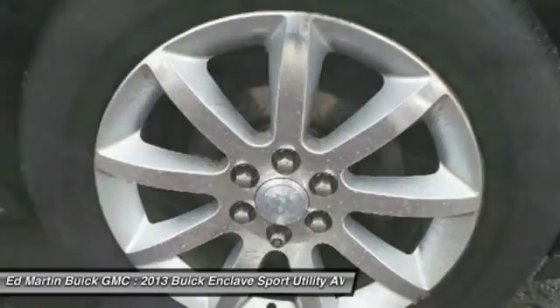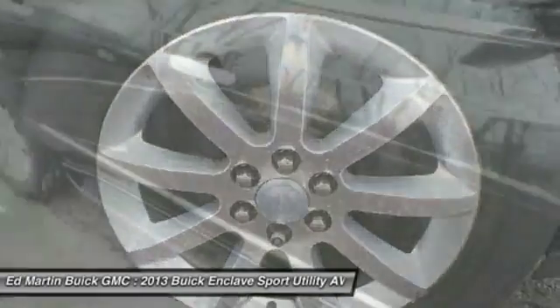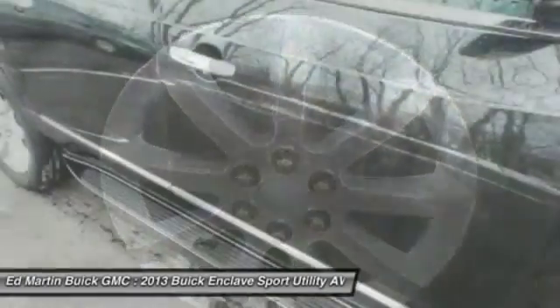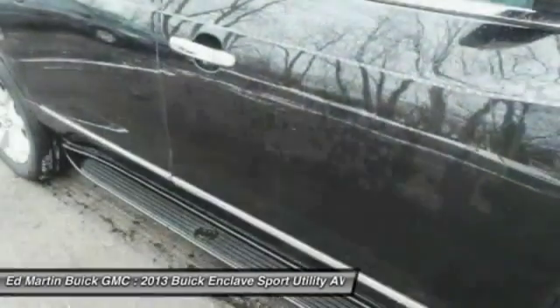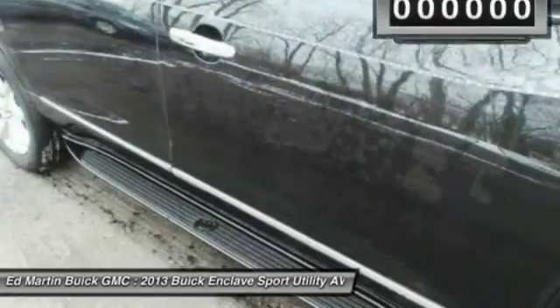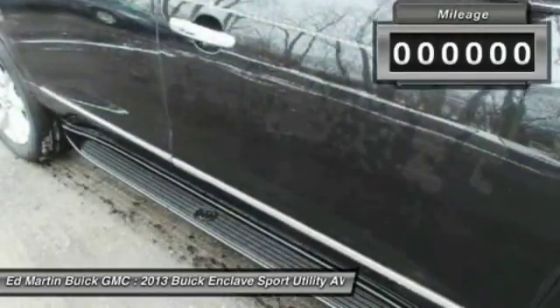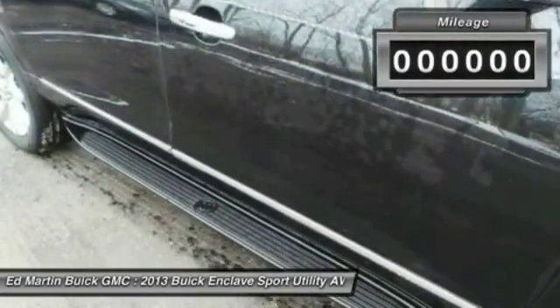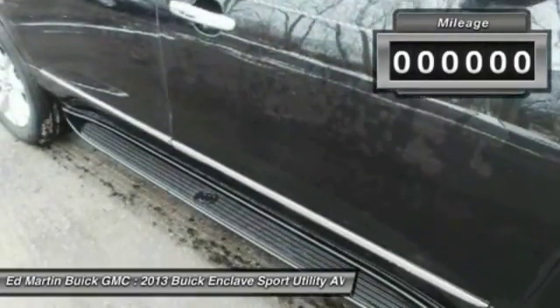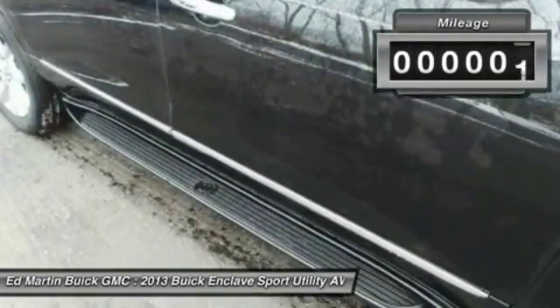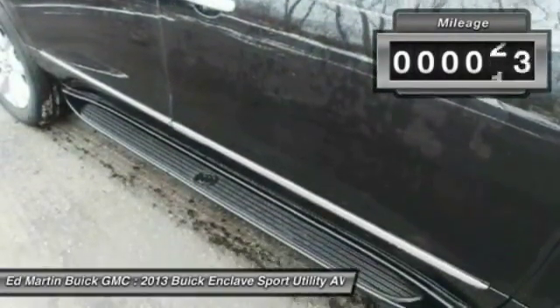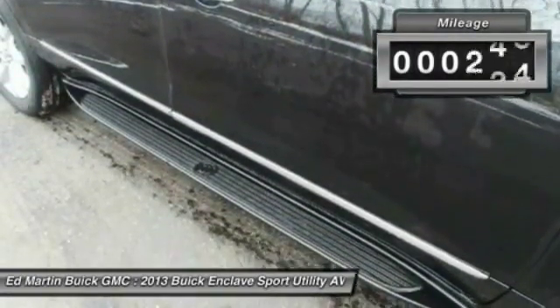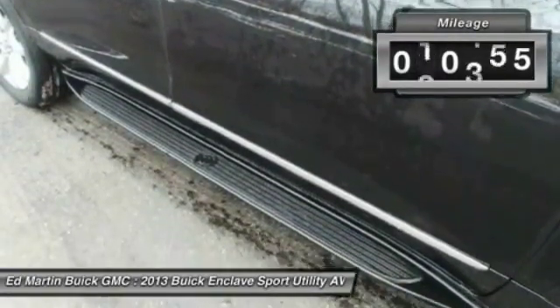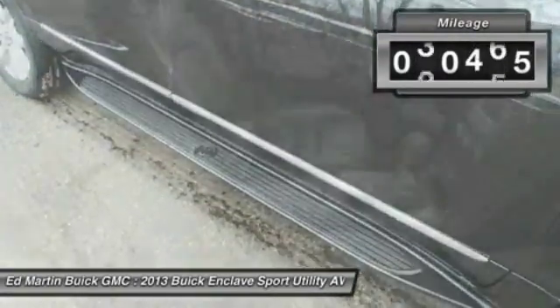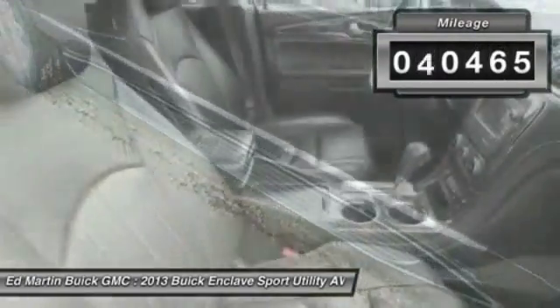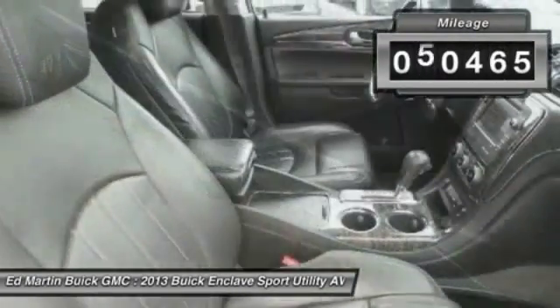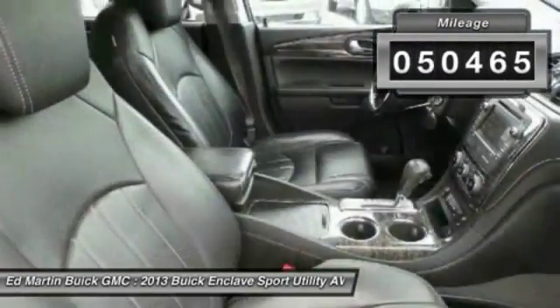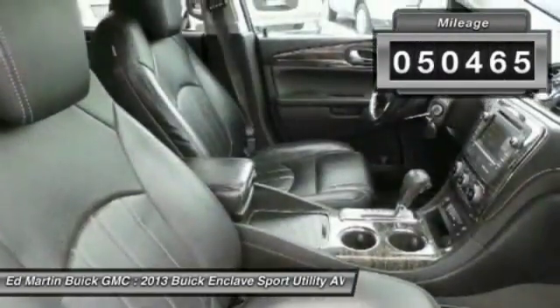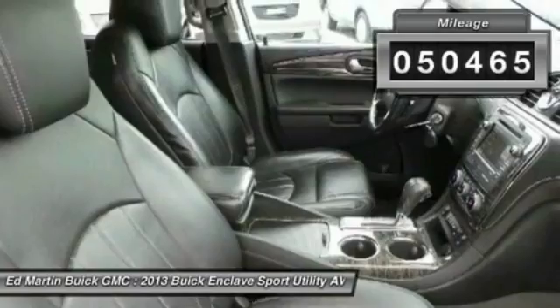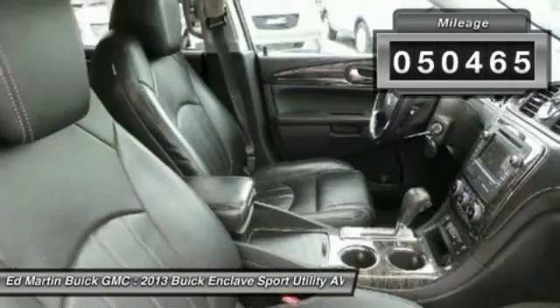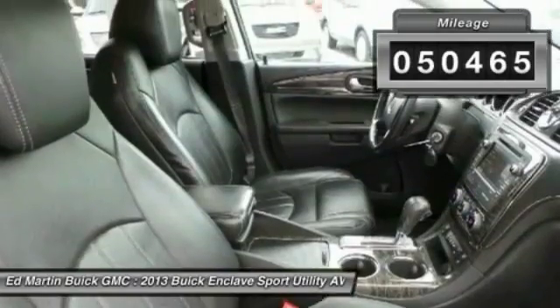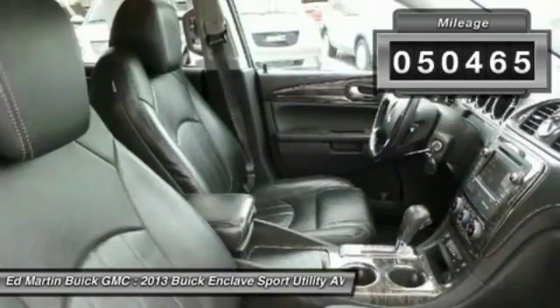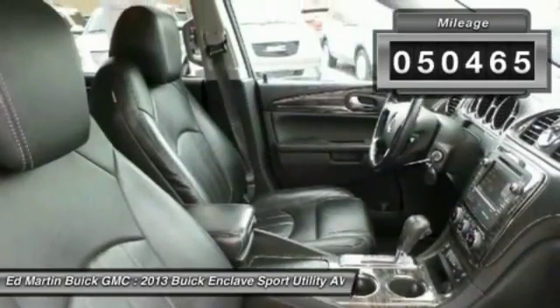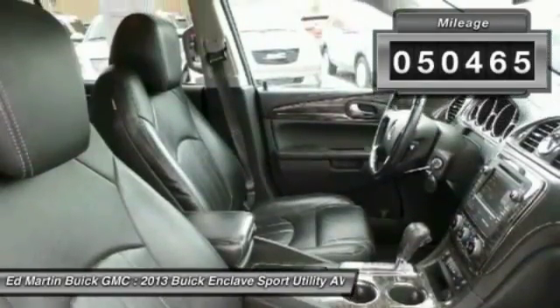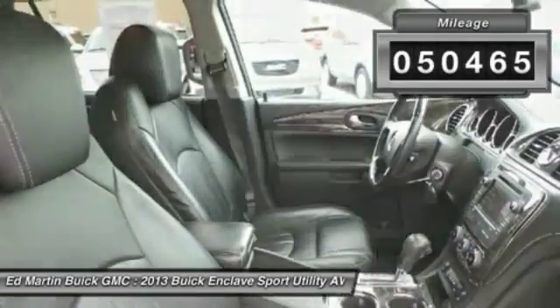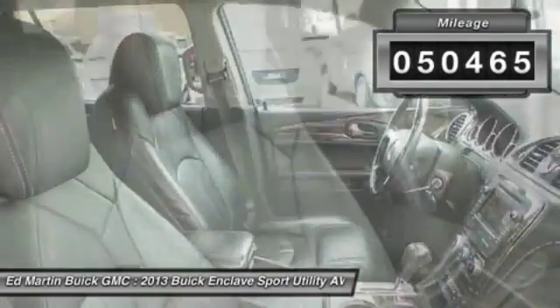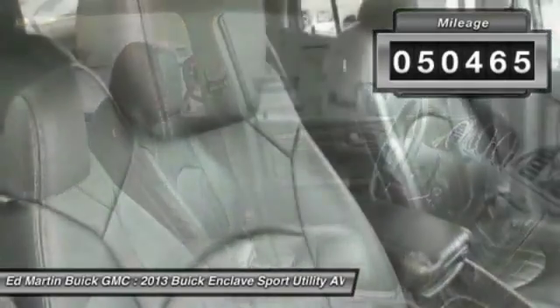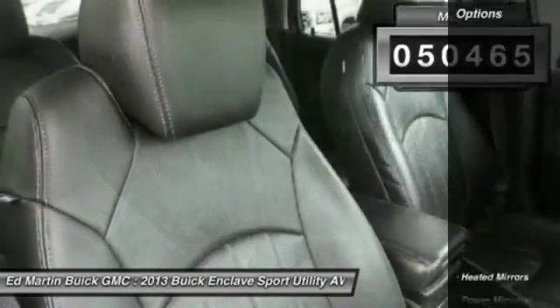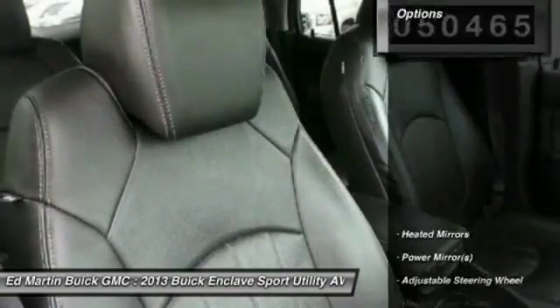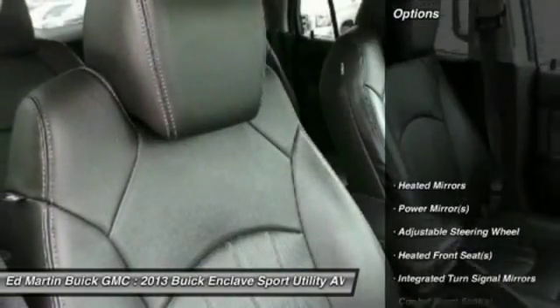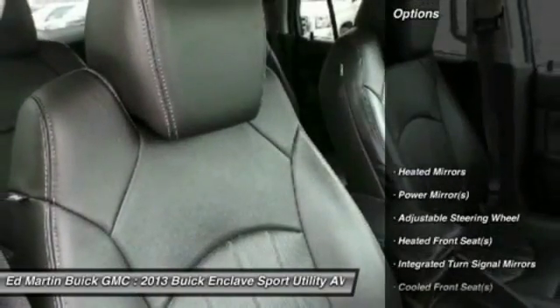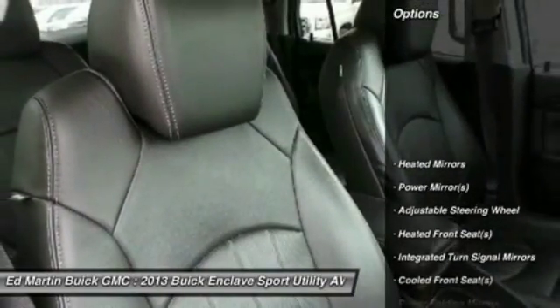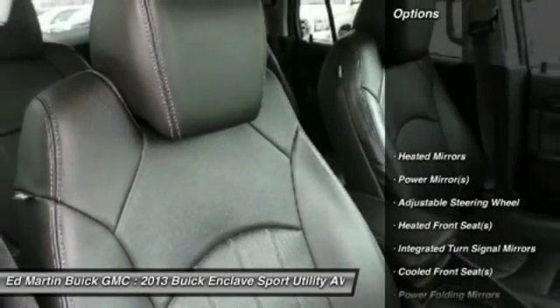They did not cut any corners. This vehicle has less than 55,000 miles. Here are some of this vehicle's great options.